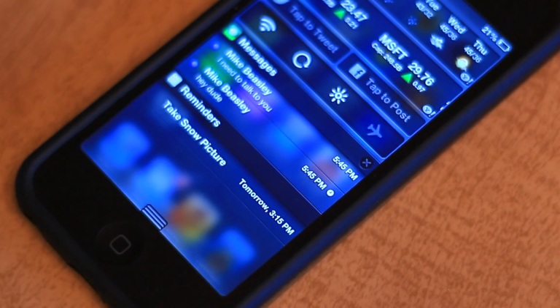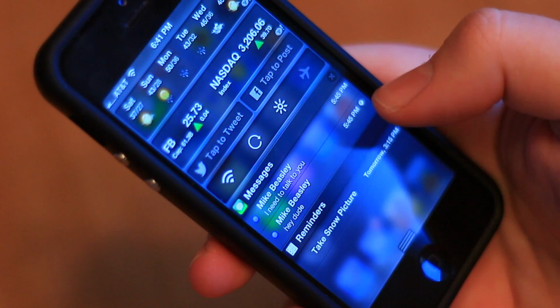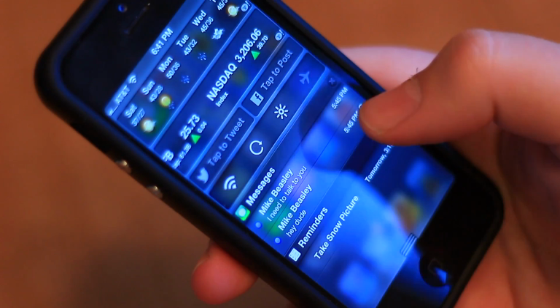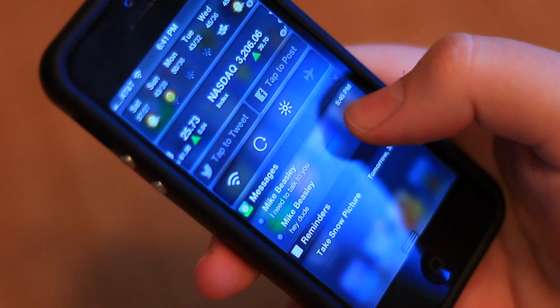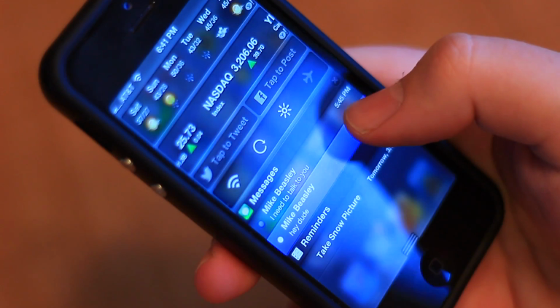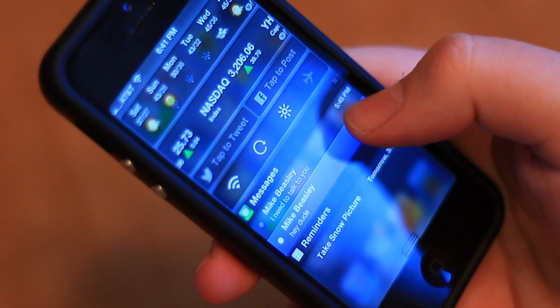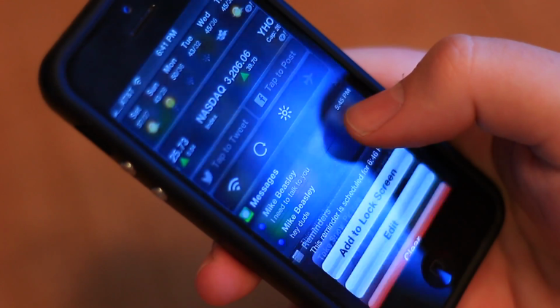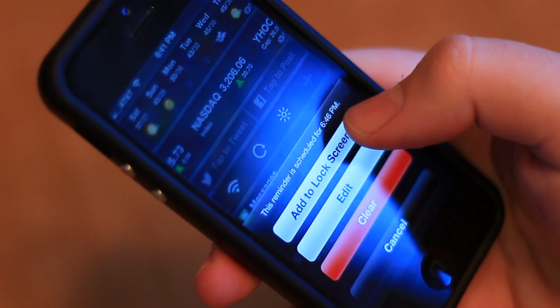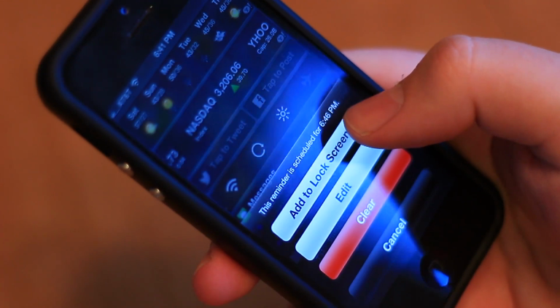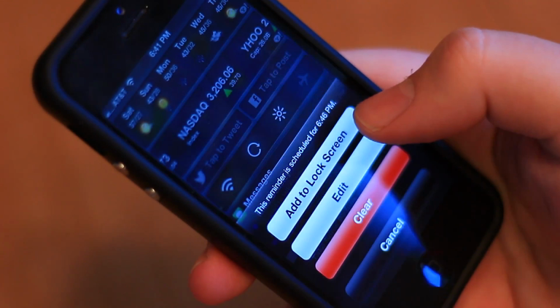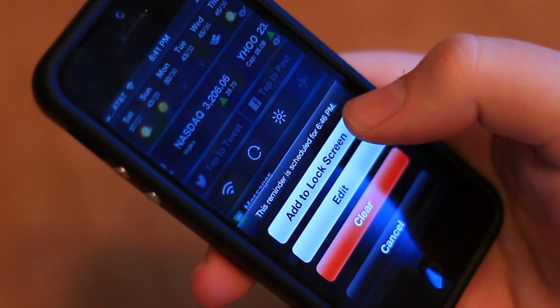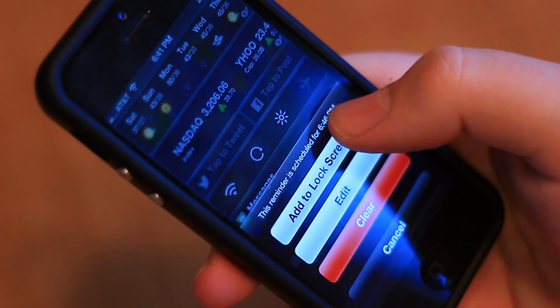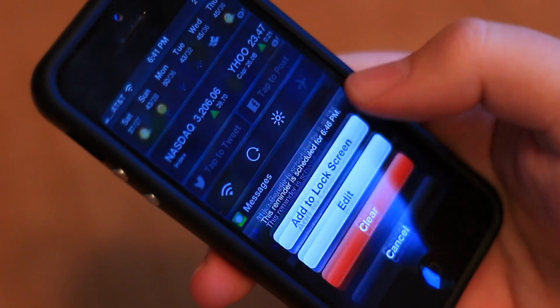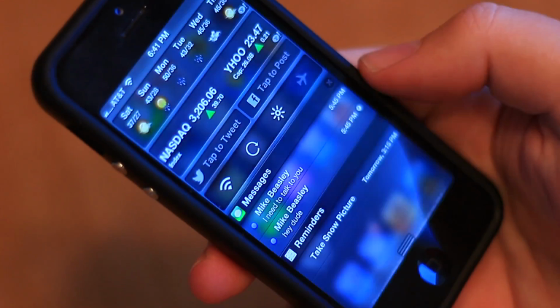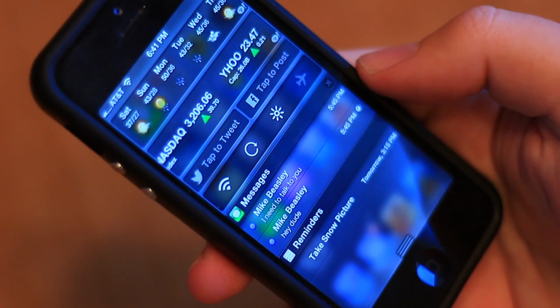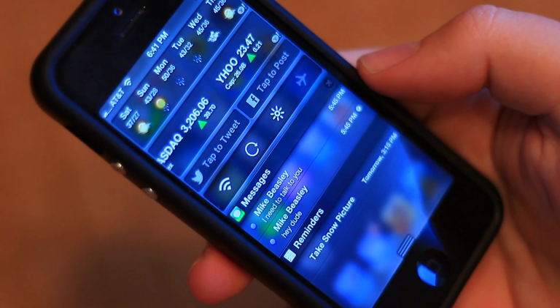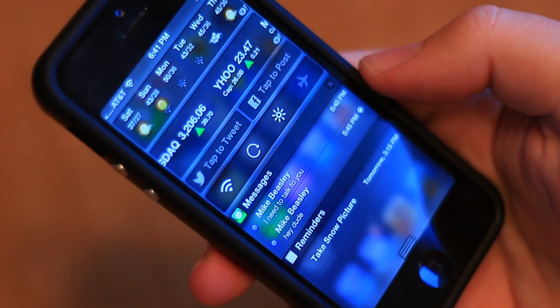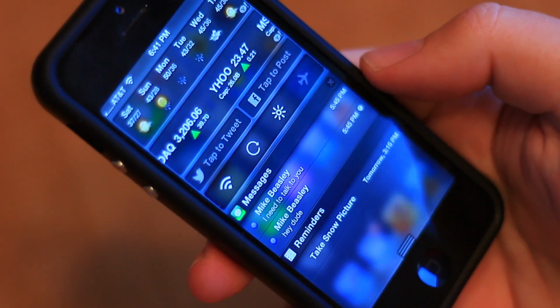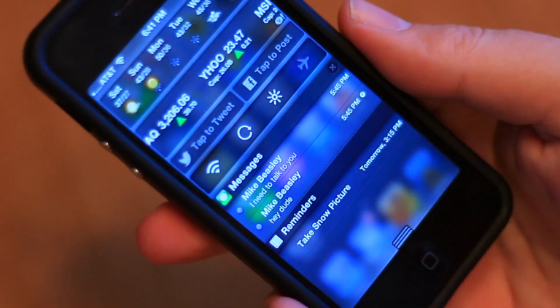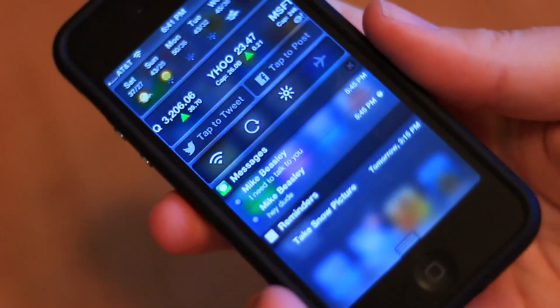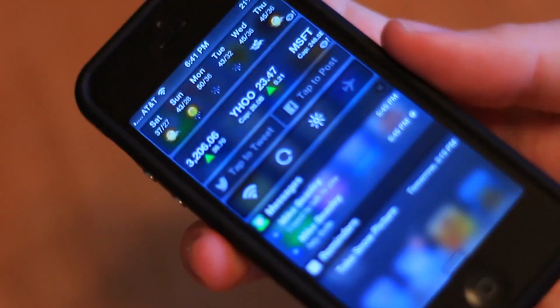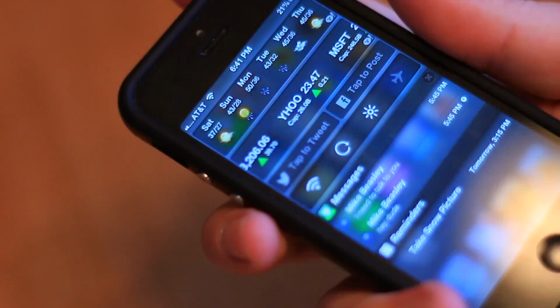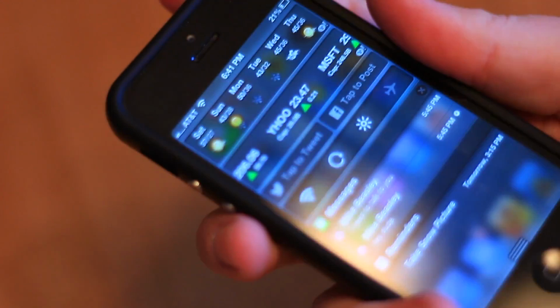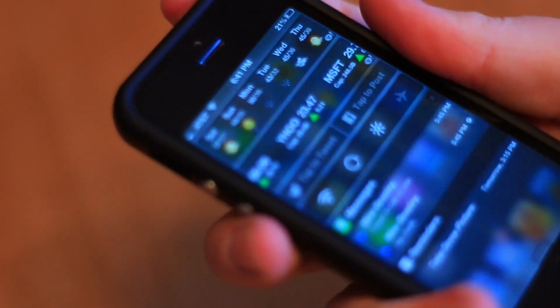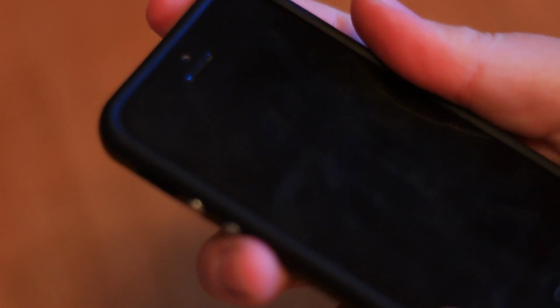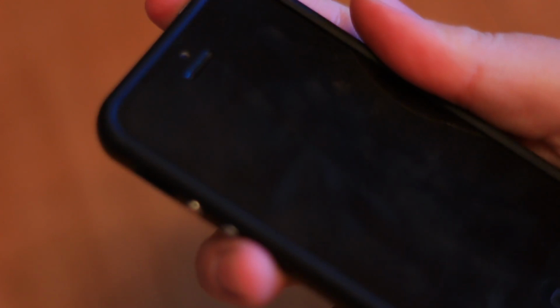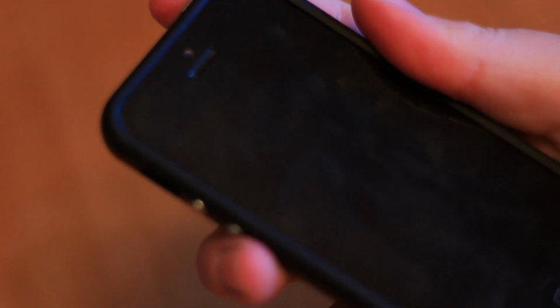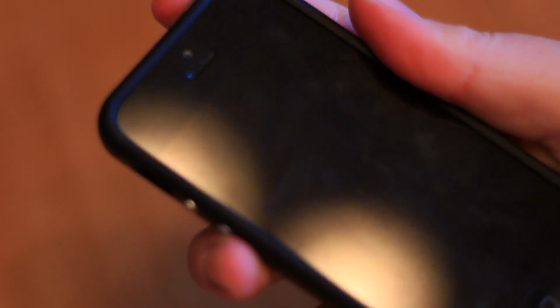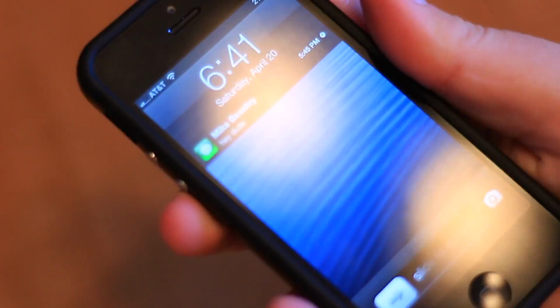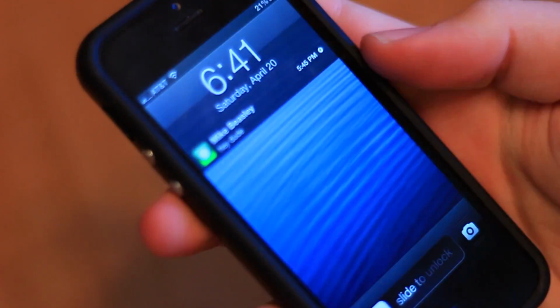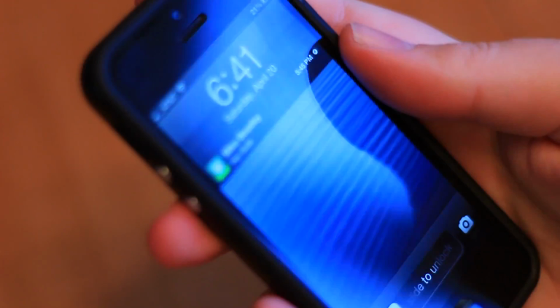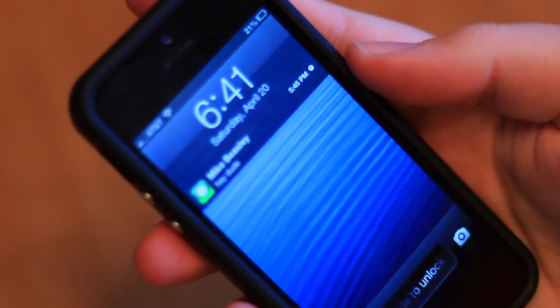Pressing on the notification again will allow you to clear the reminder or even add the notification back to the lock screen.